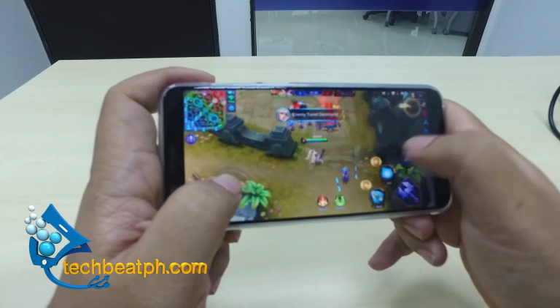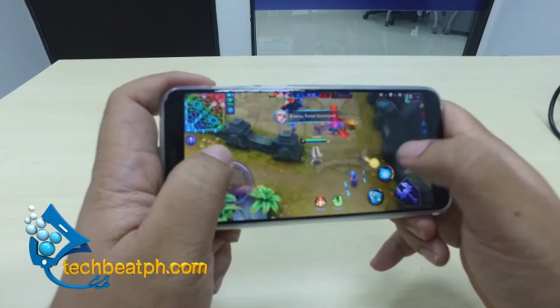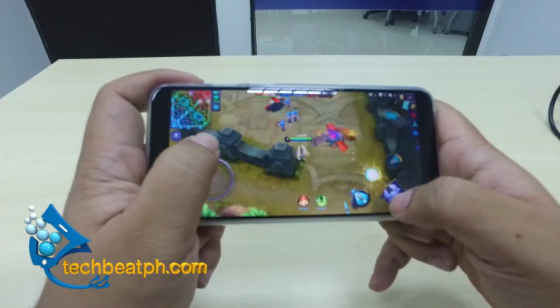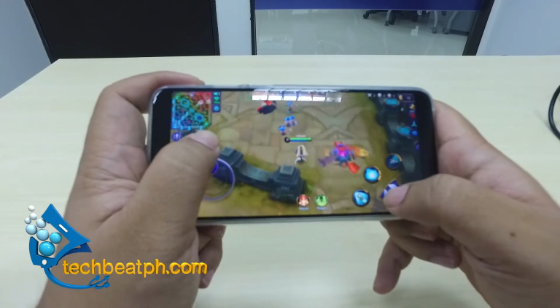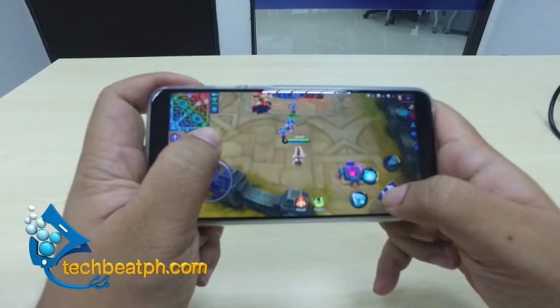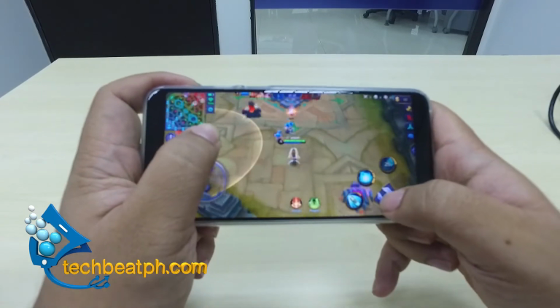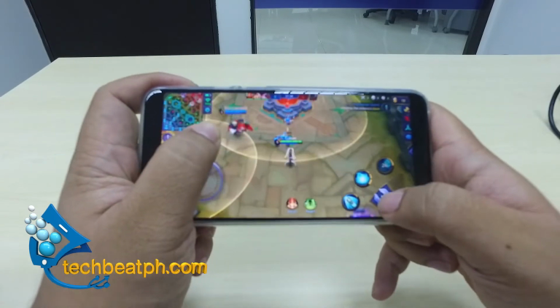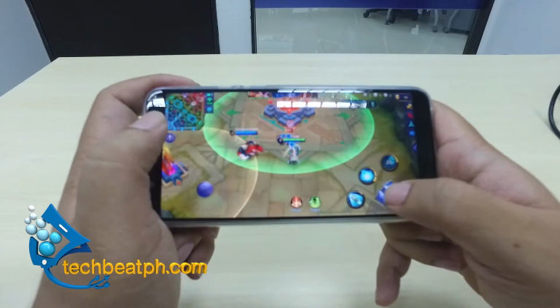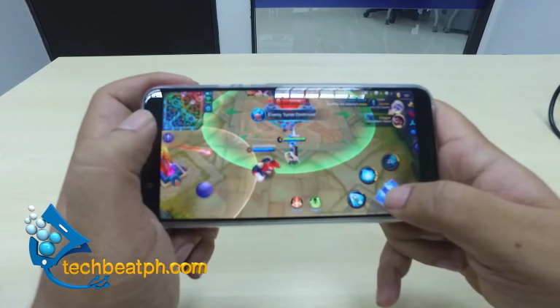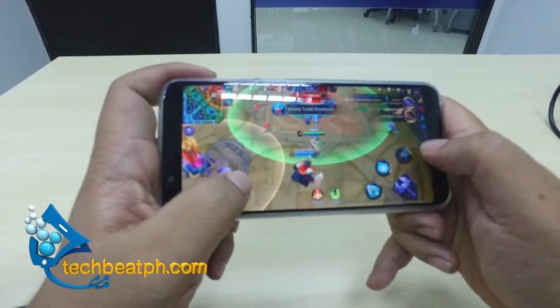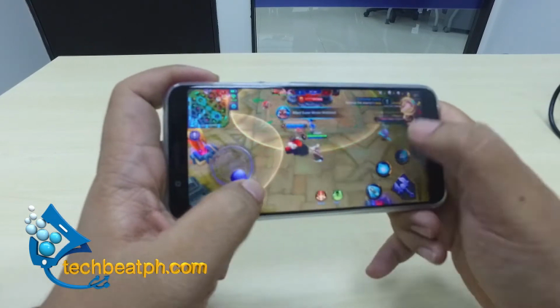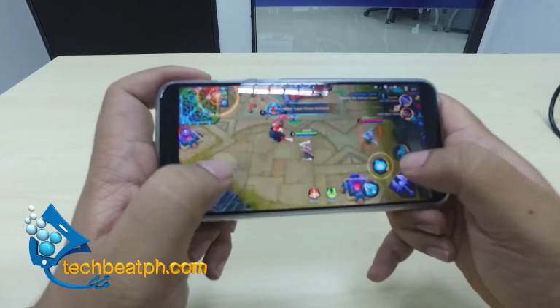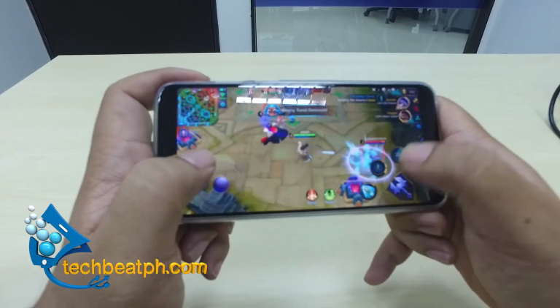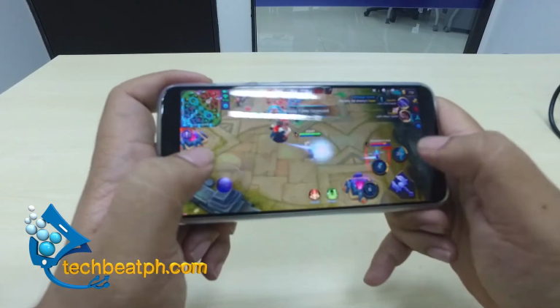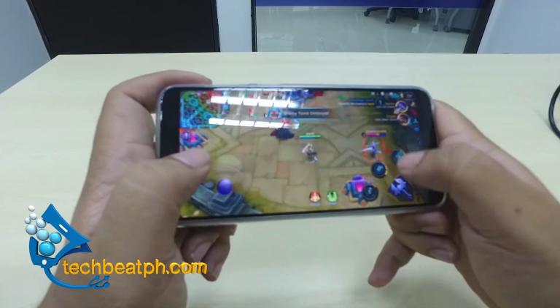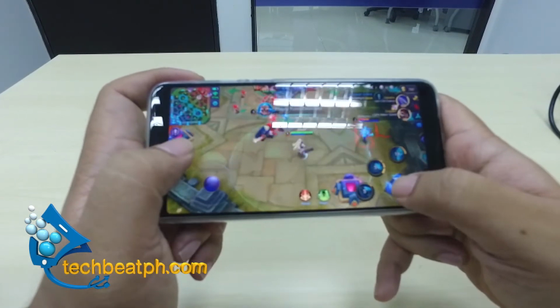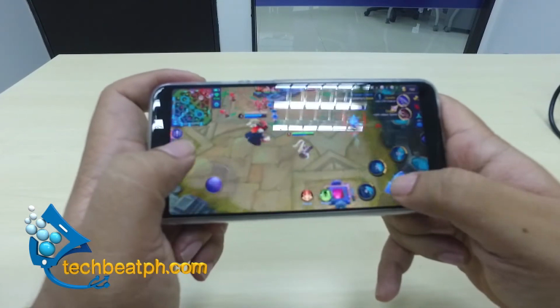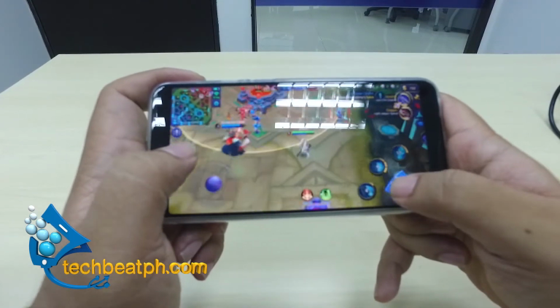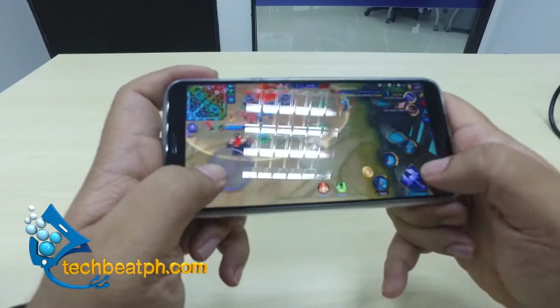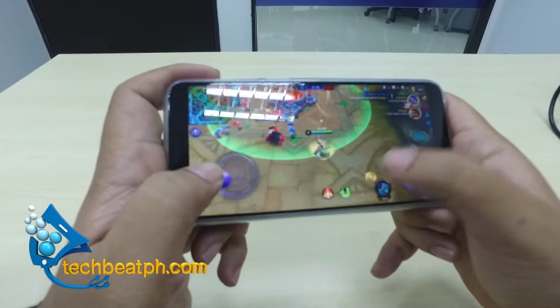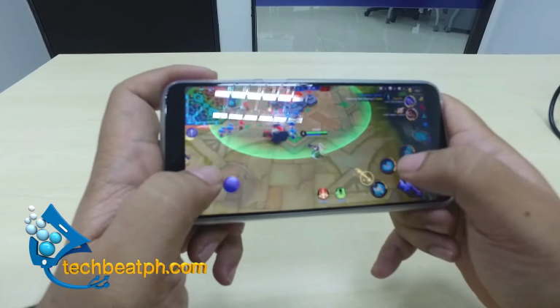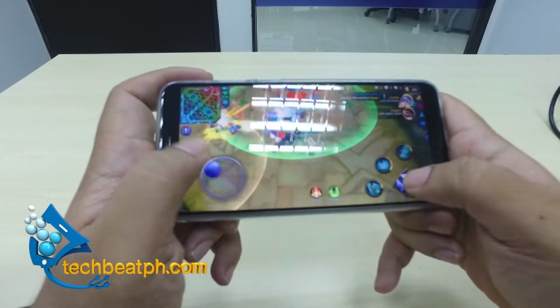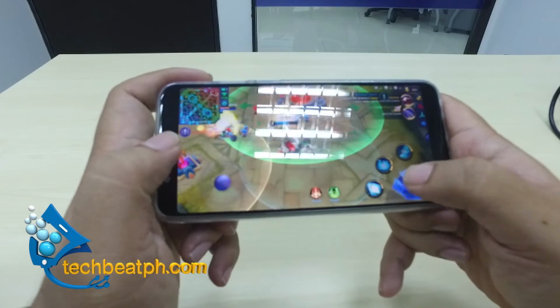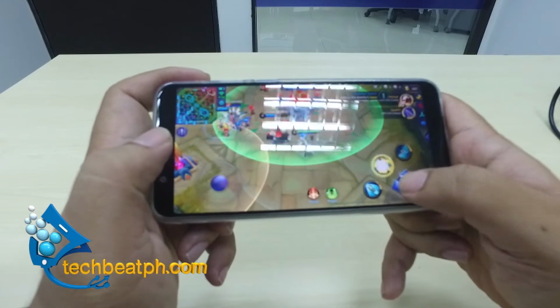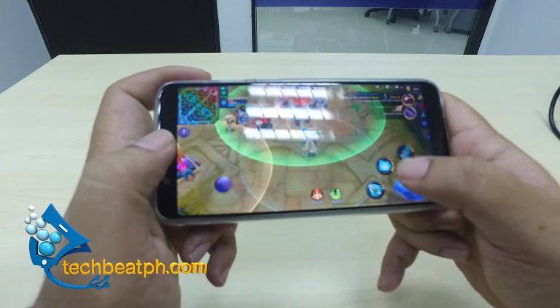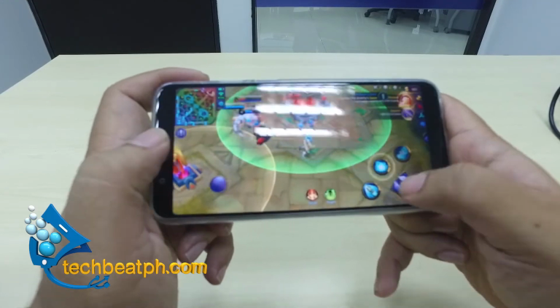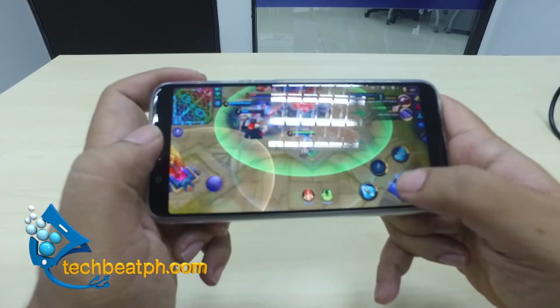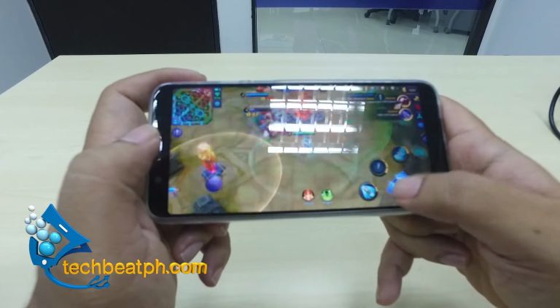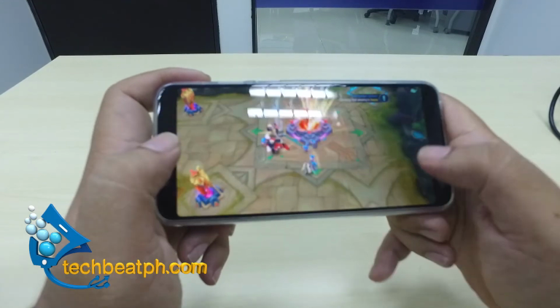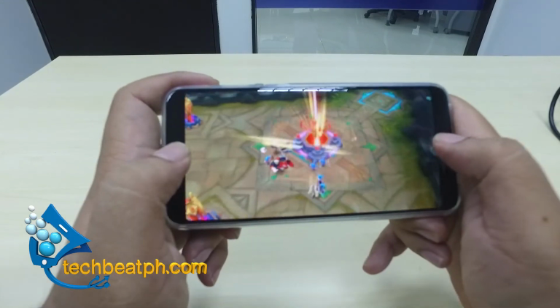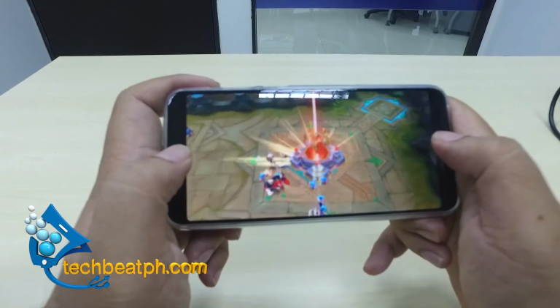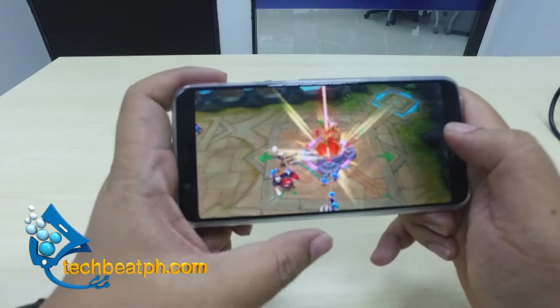We also played one of the most popular mobile games out there. Of course, we were talking about Mobile Legends.